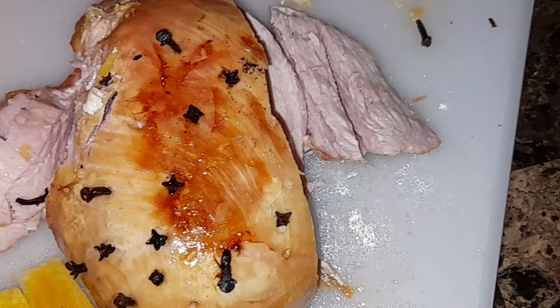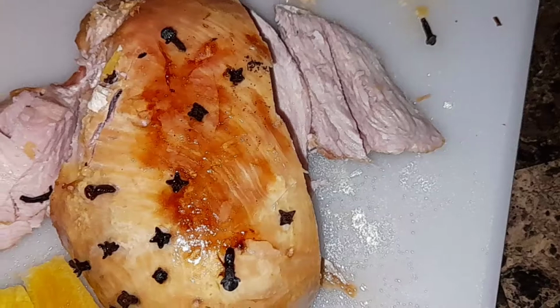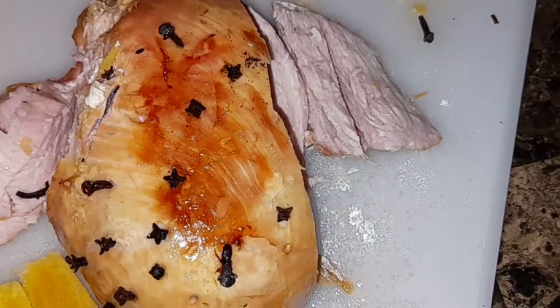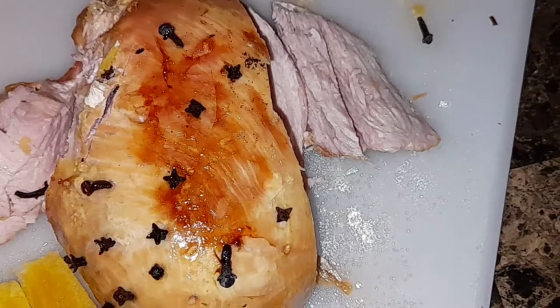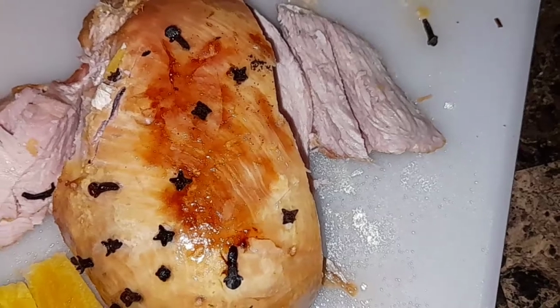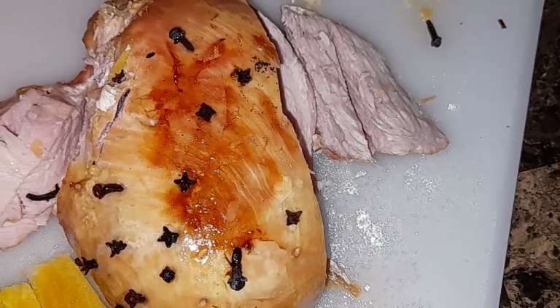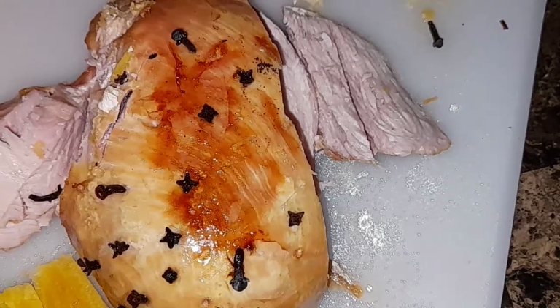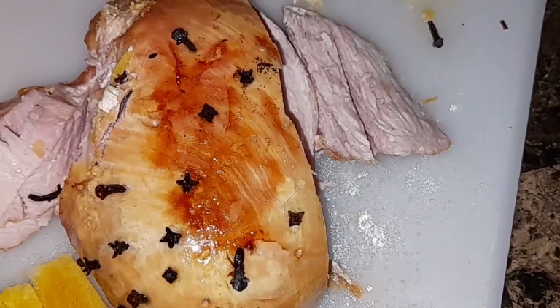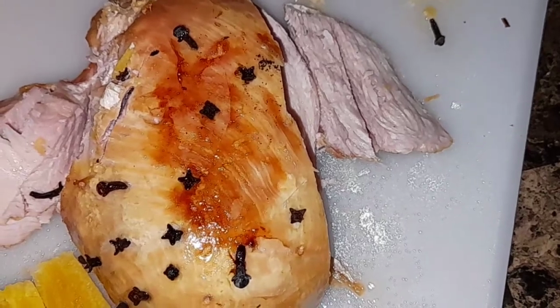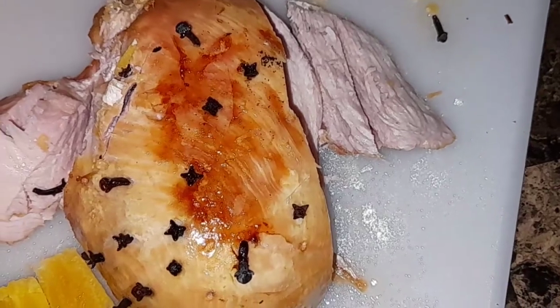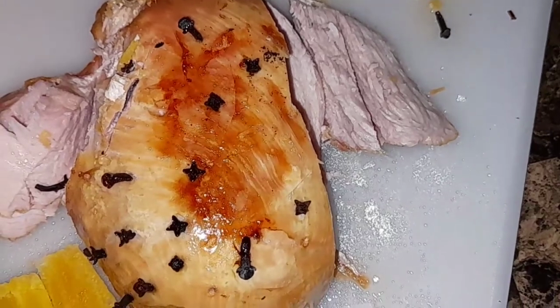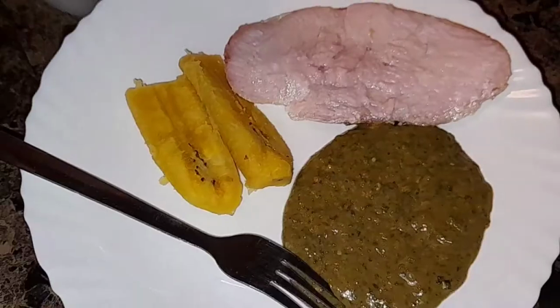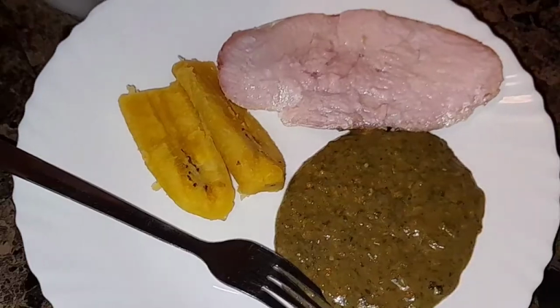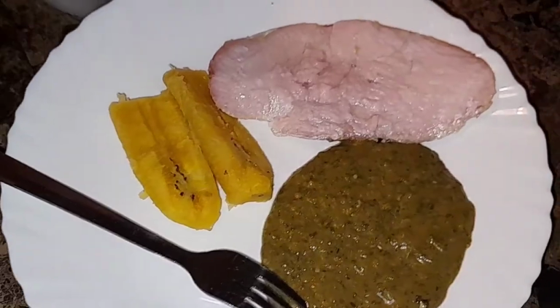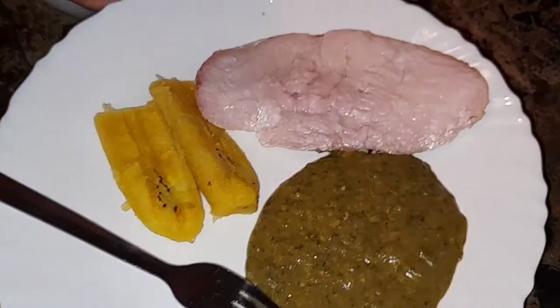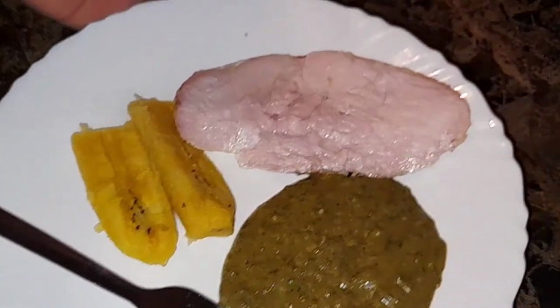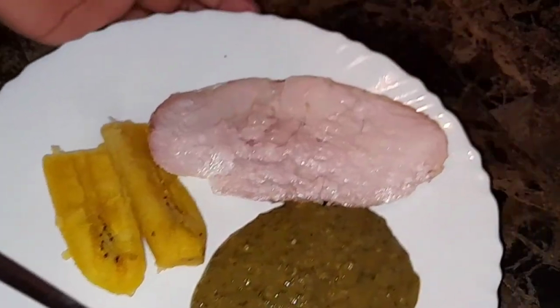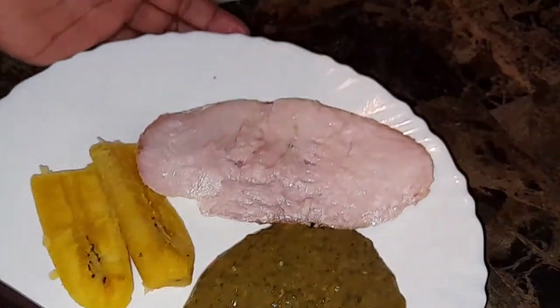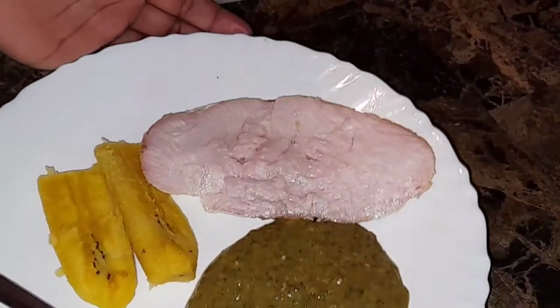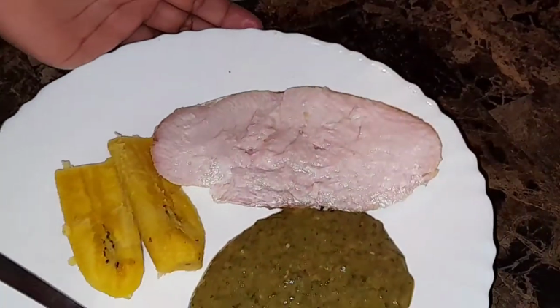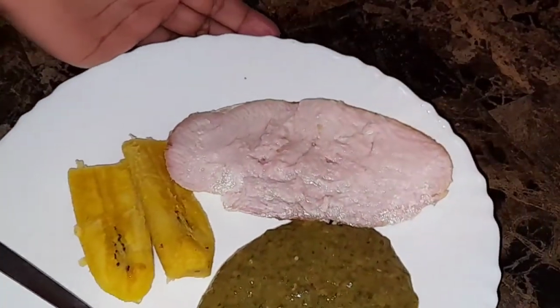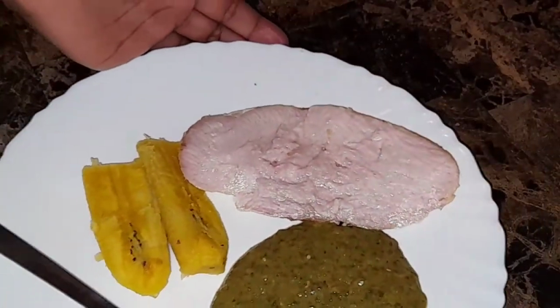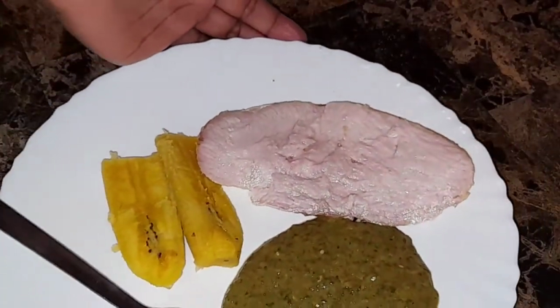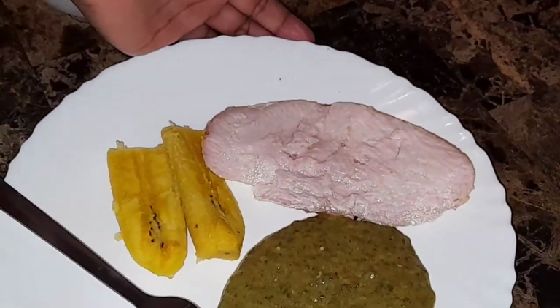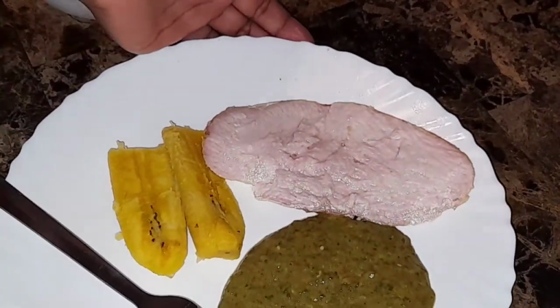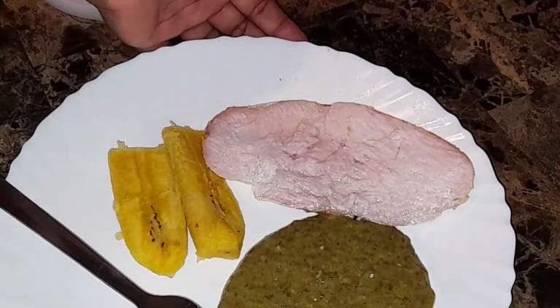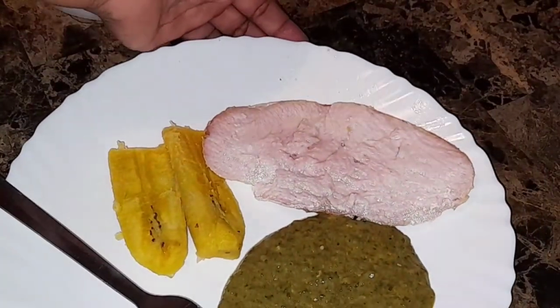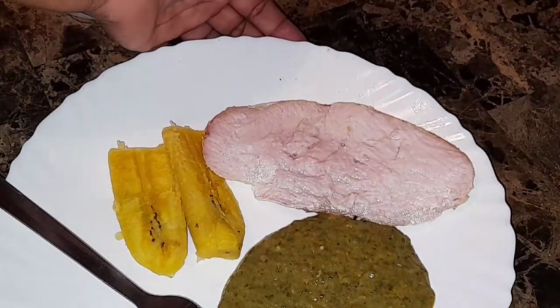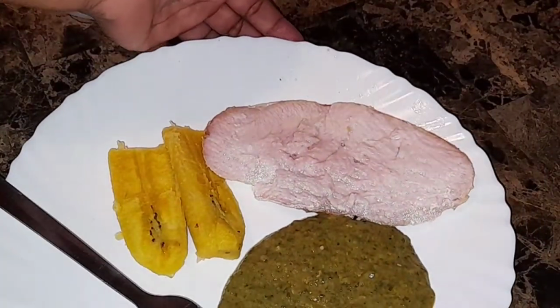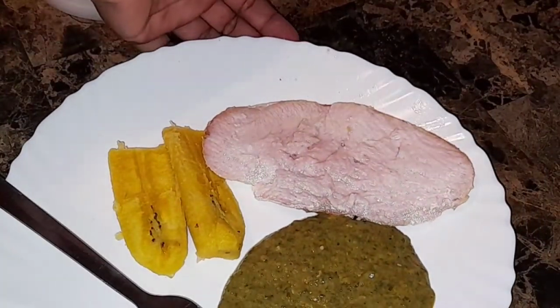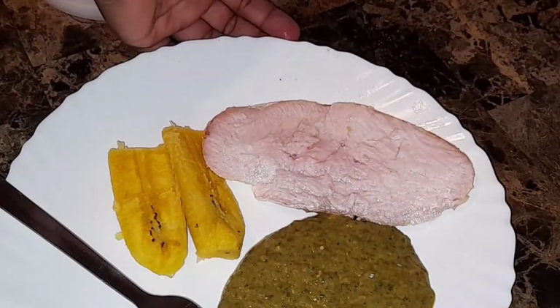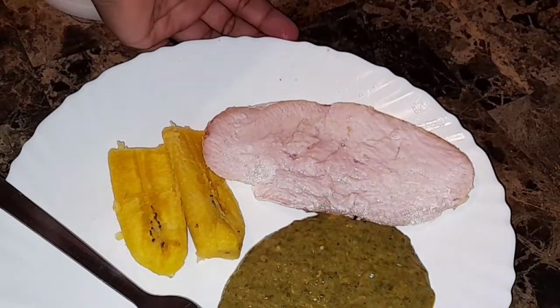Today I created such amazing dishes. Stay tuned to see how it all went down.